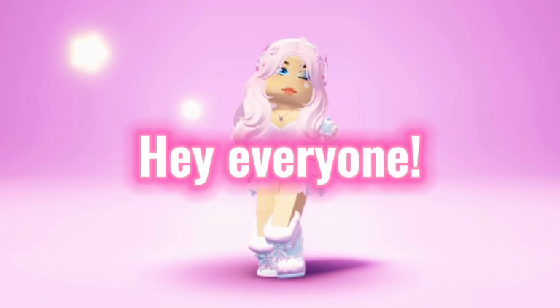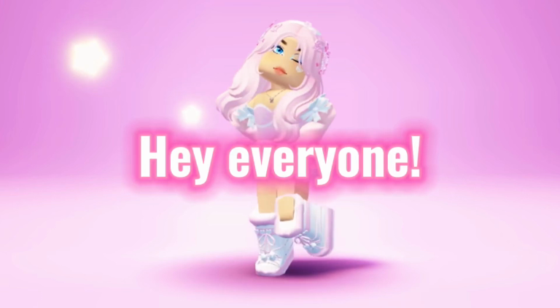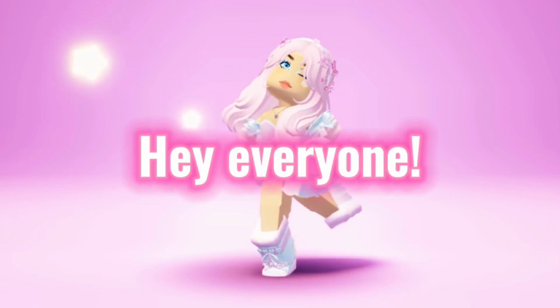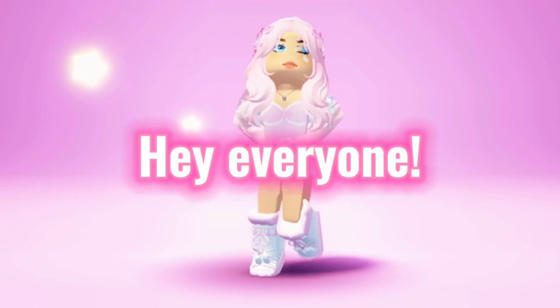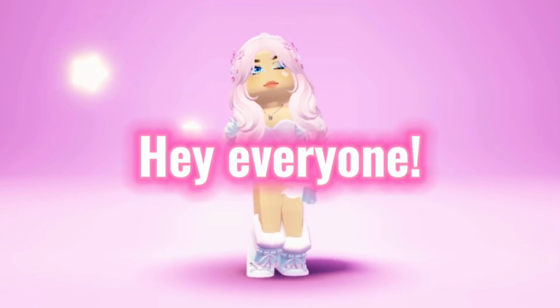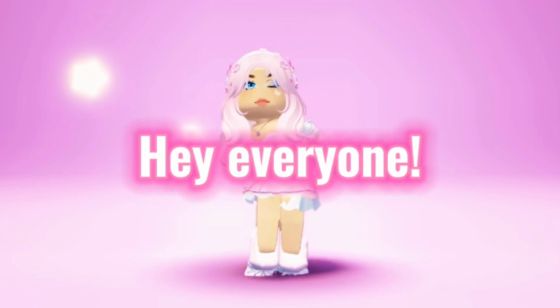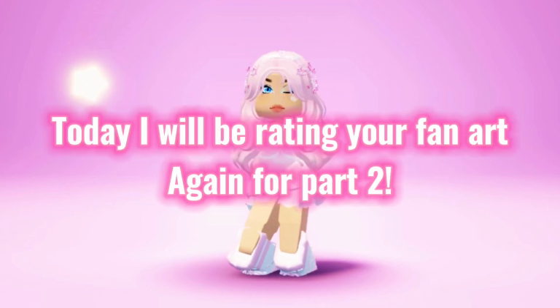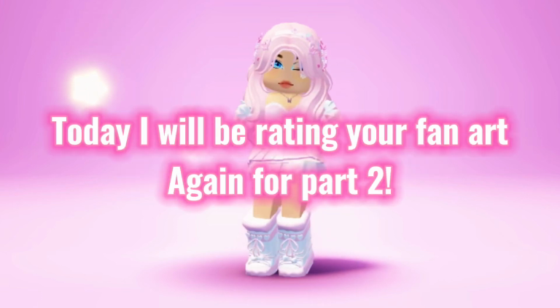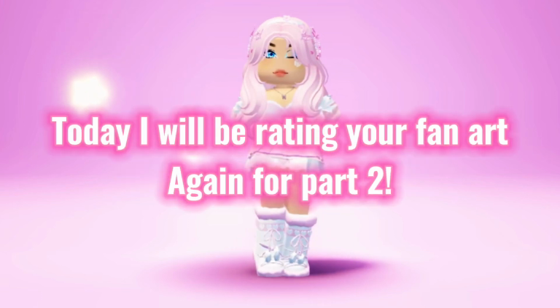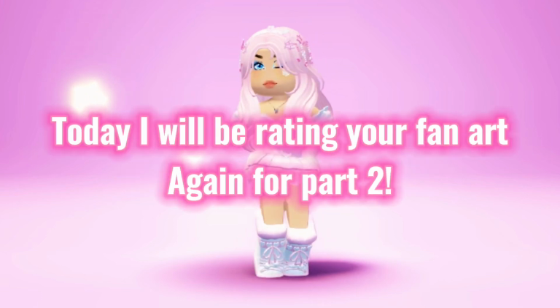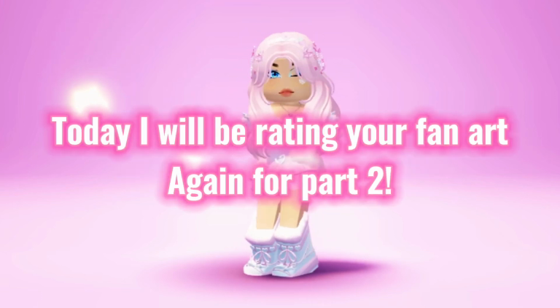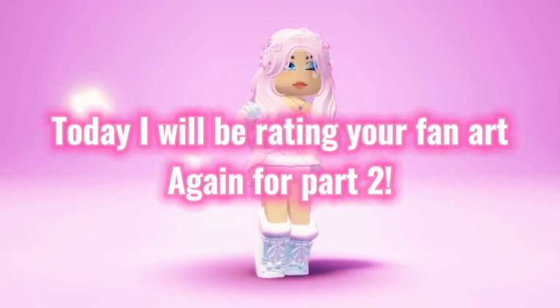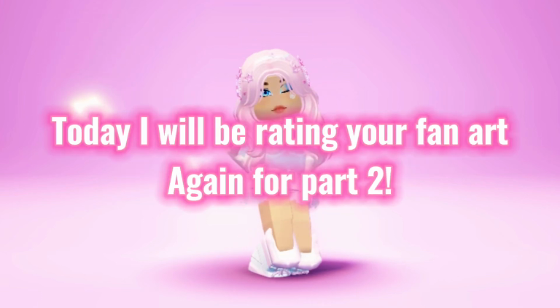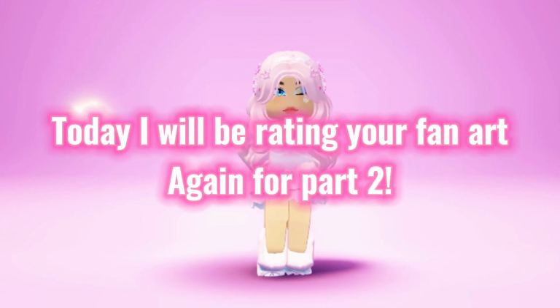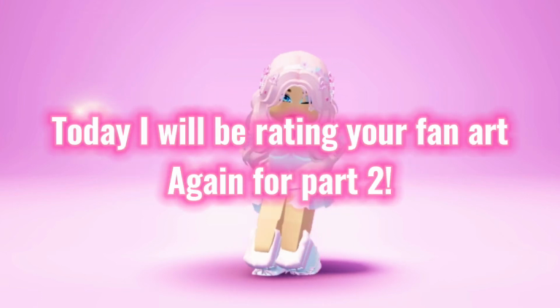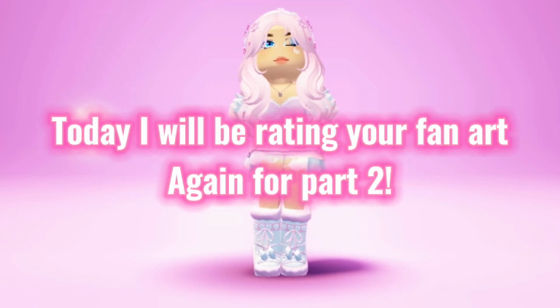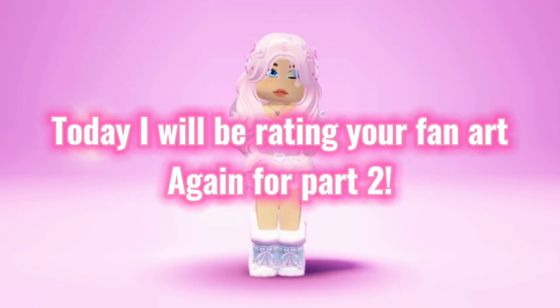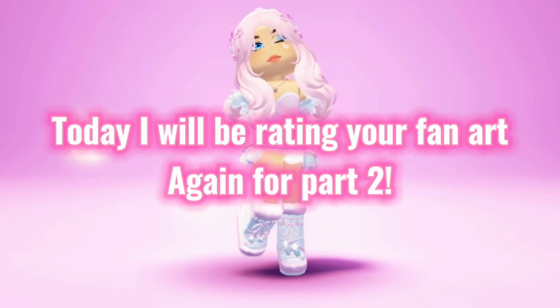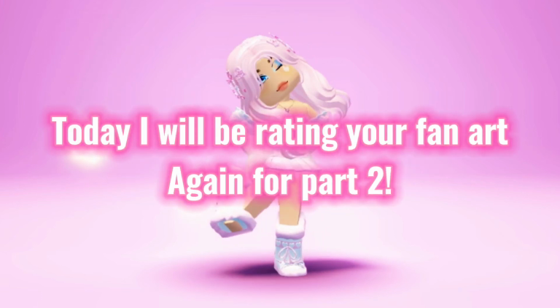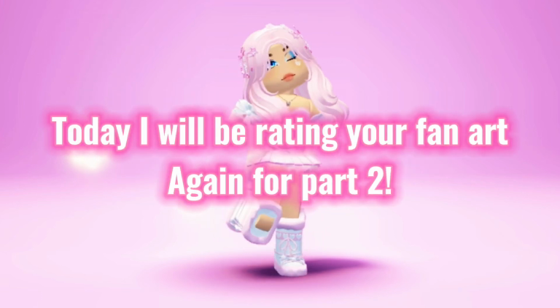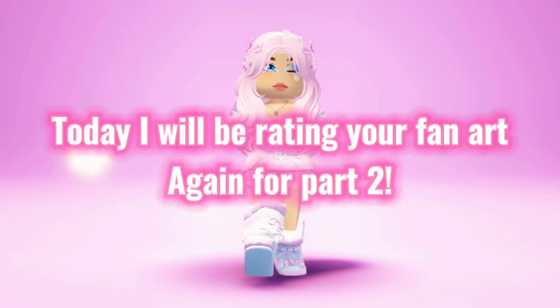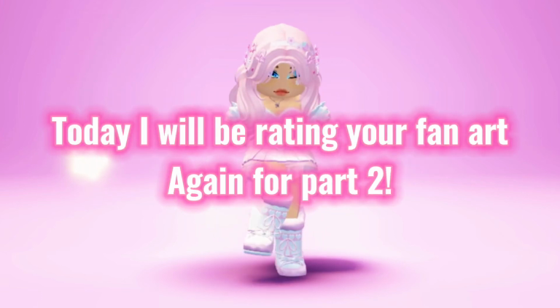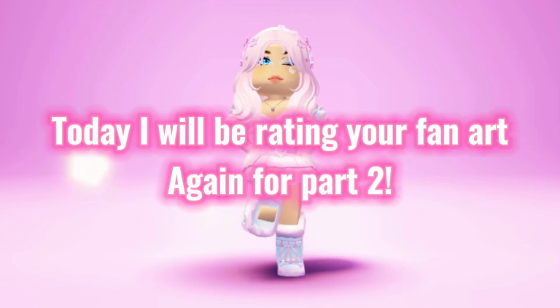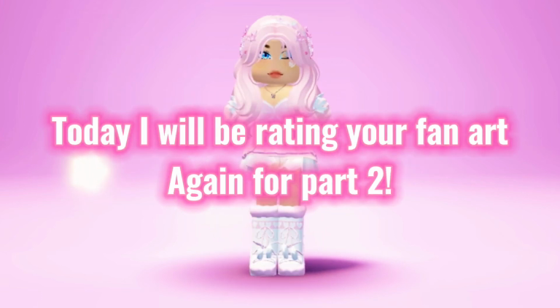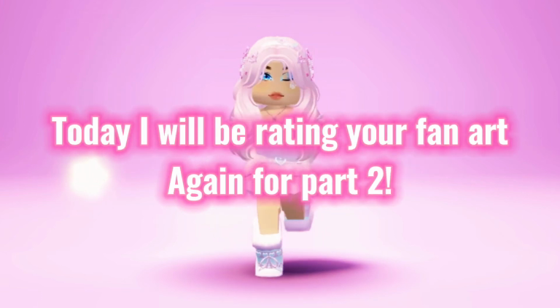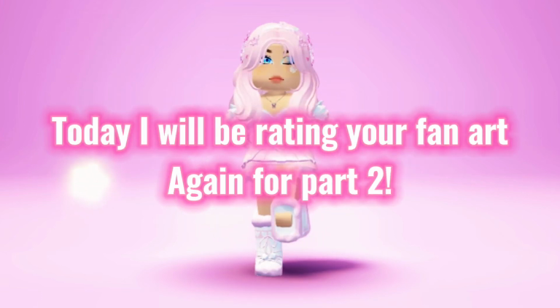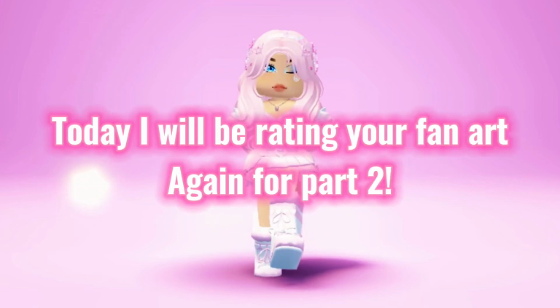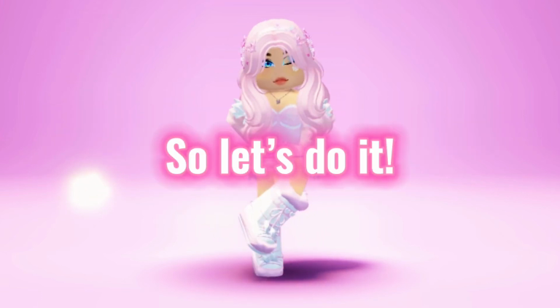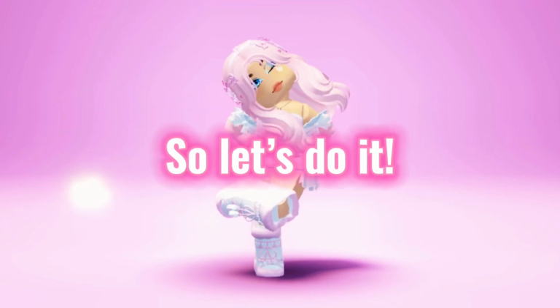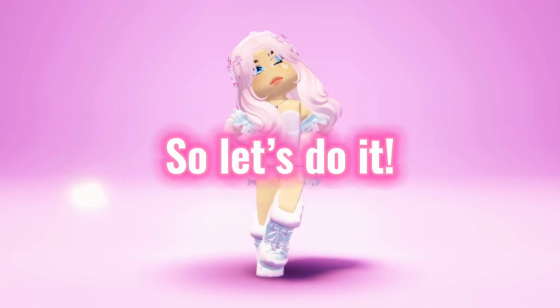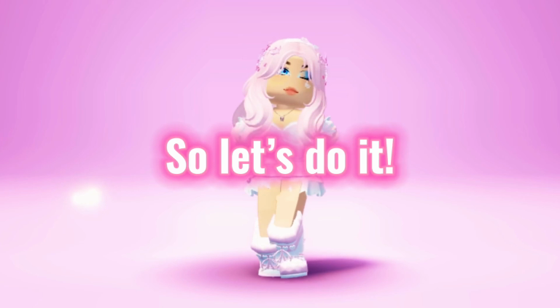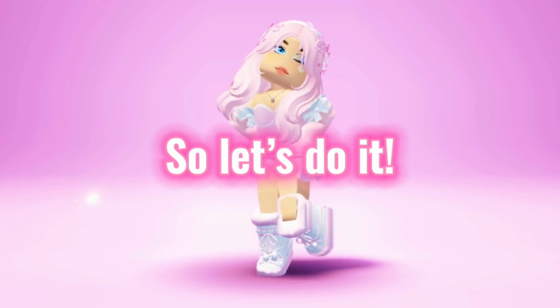Hey everyone. Today I will be rating your fan art again for part 2. So let's do it.